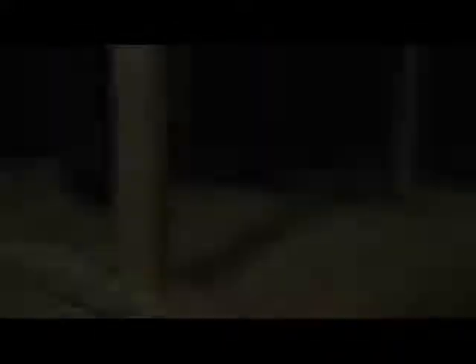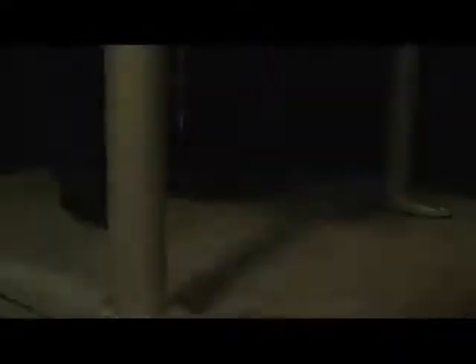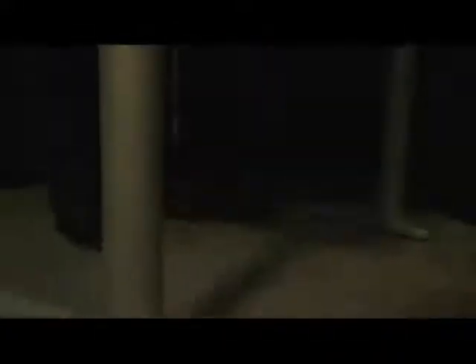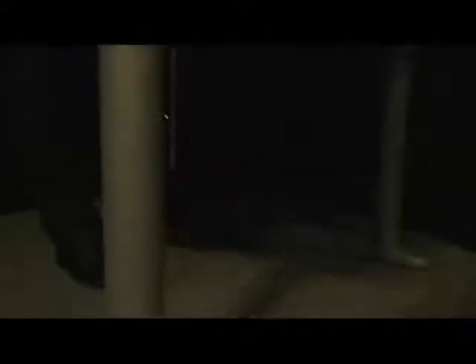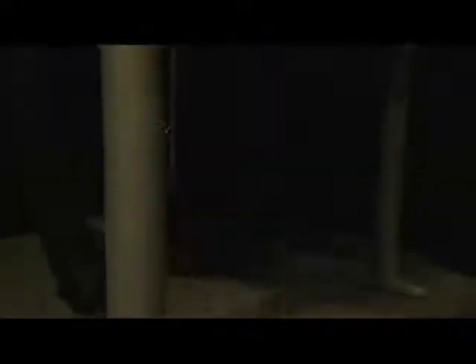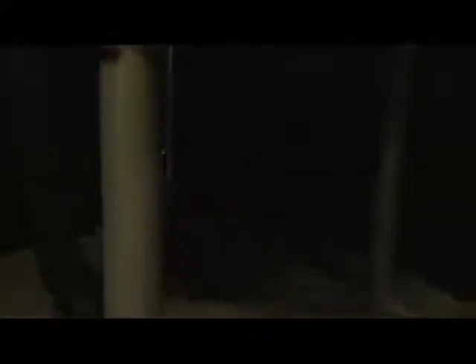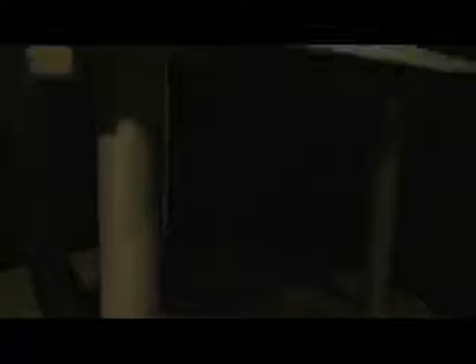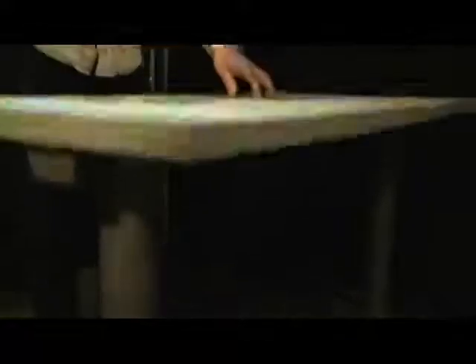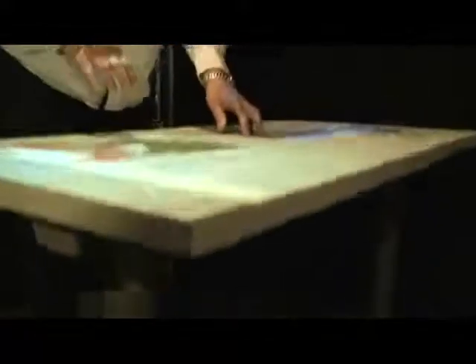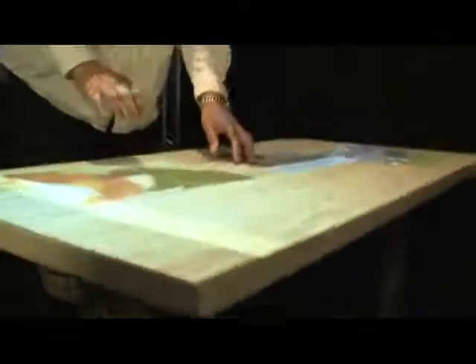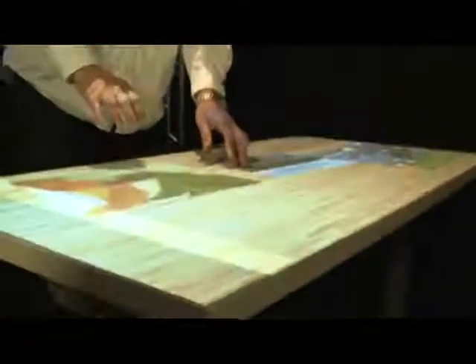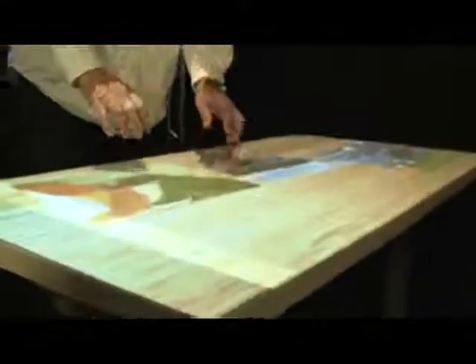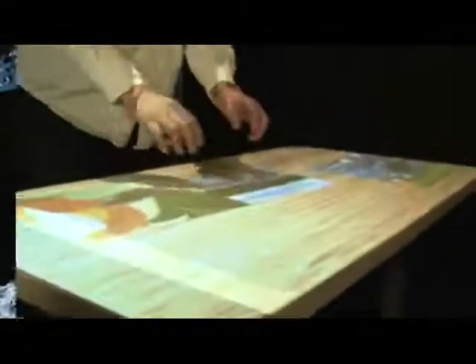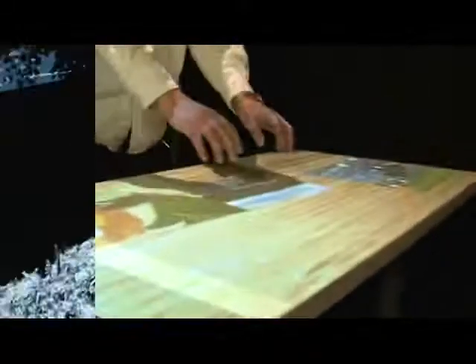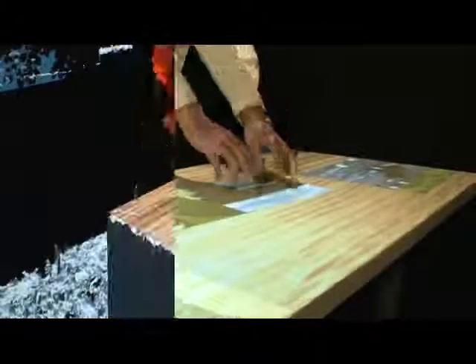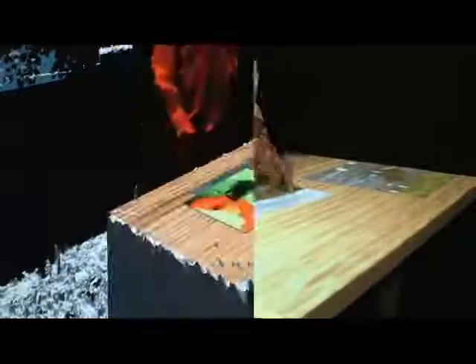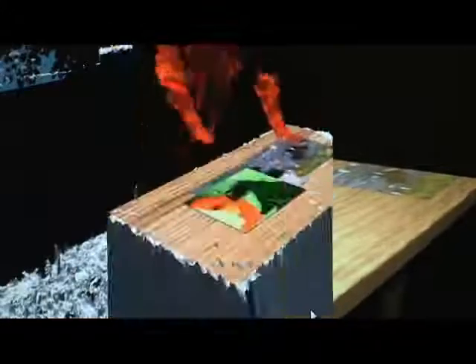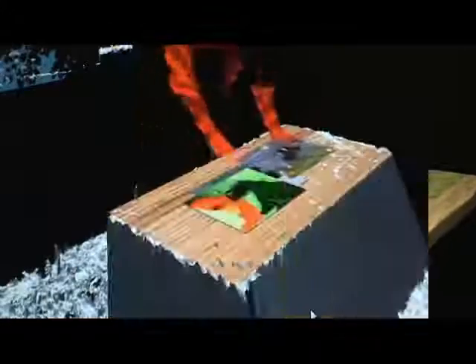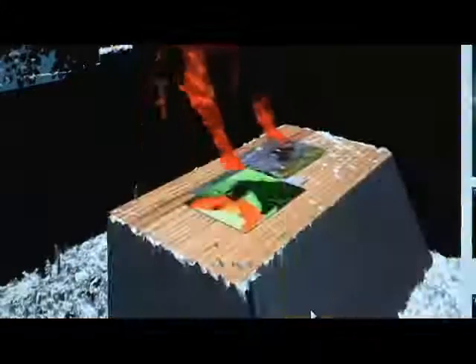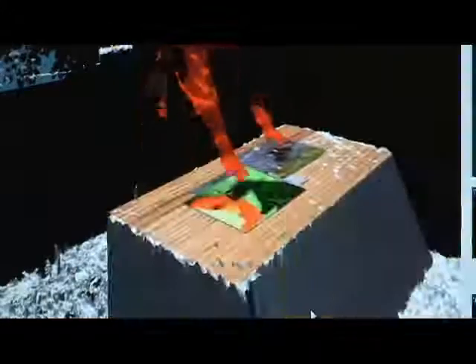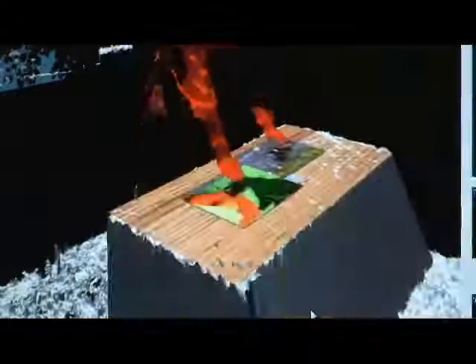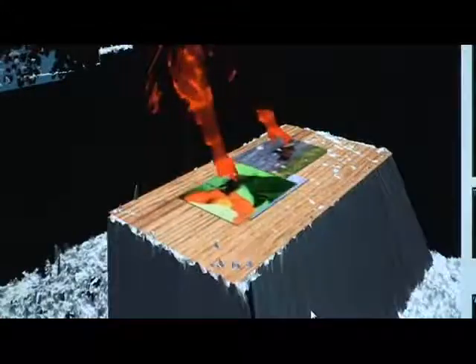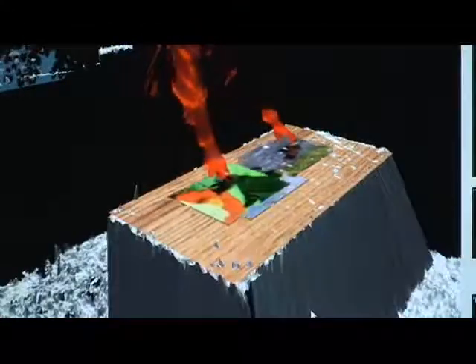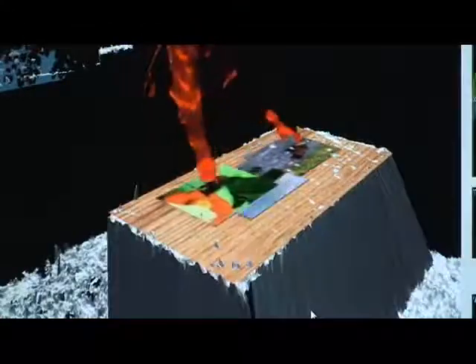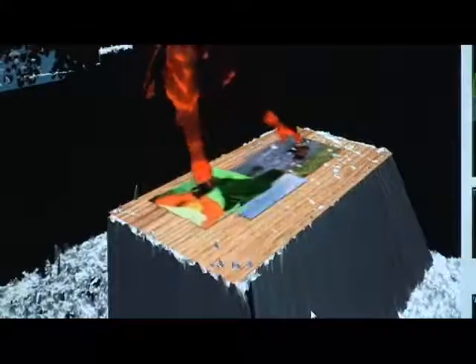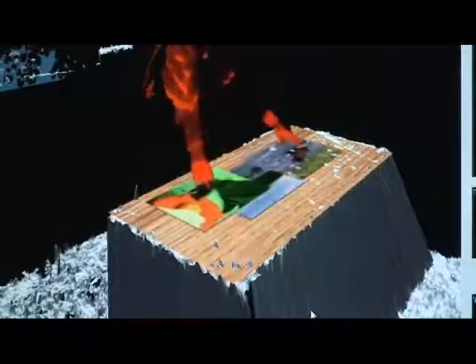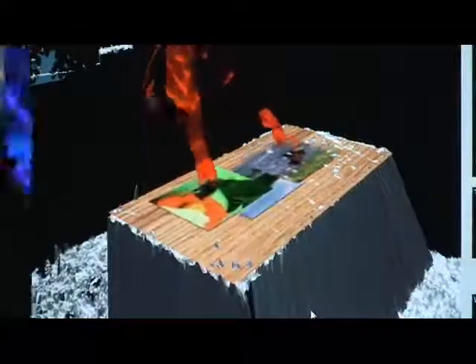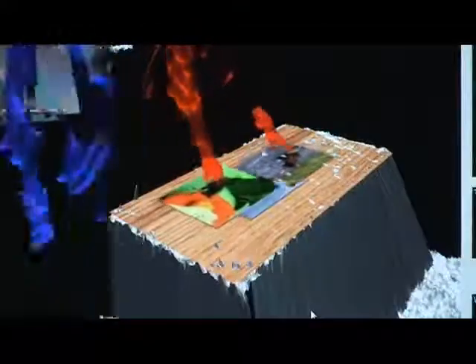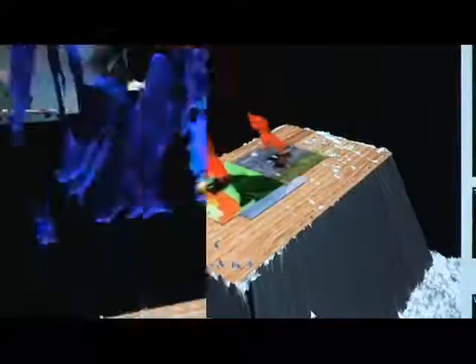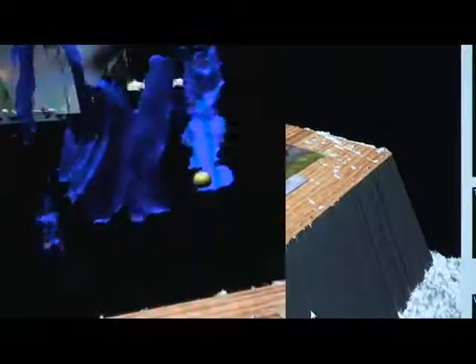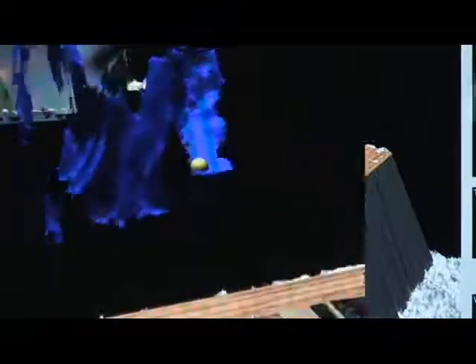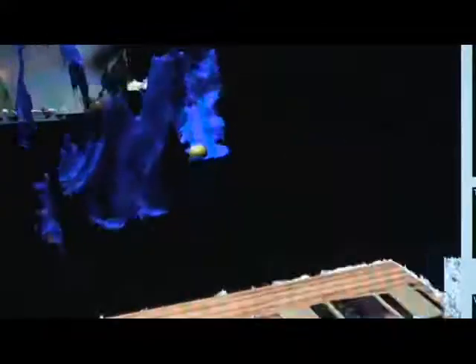LightSpace has only scratched the surface of interactions made possible by the combination of depth cameras and projectors.